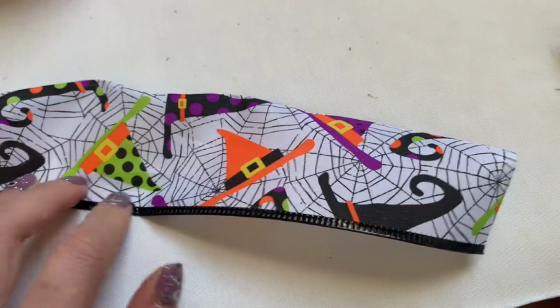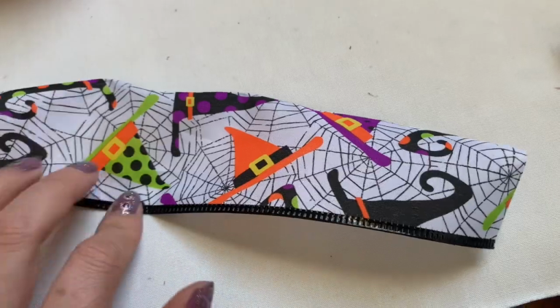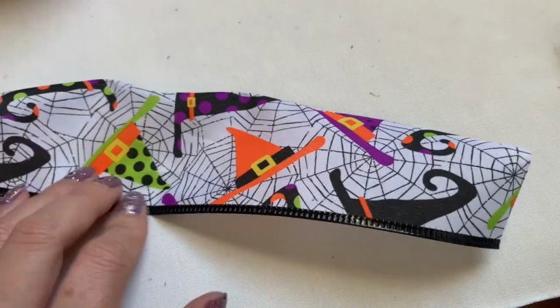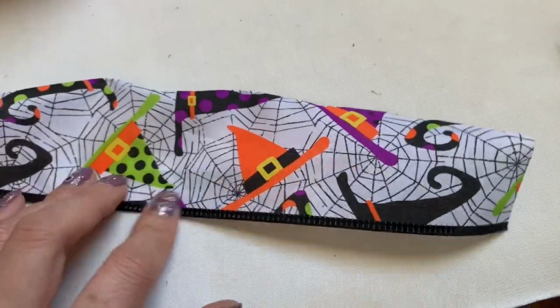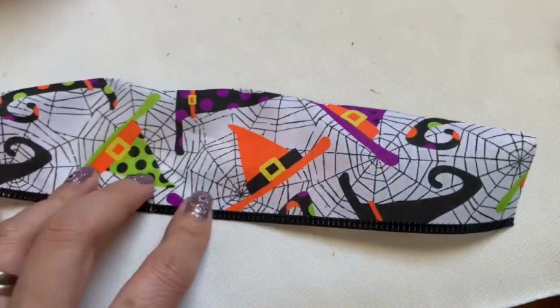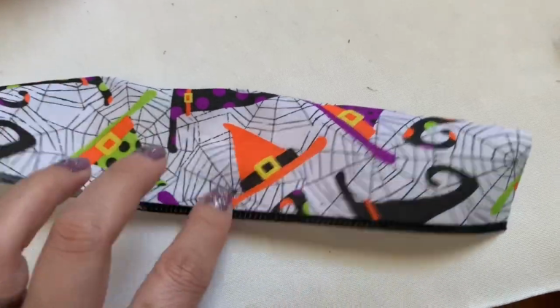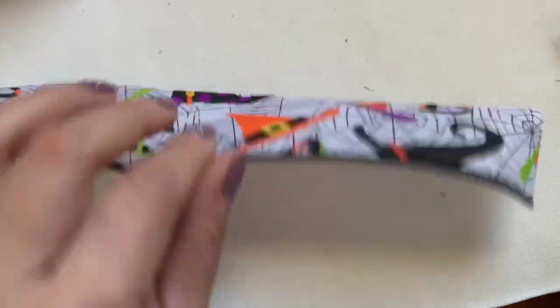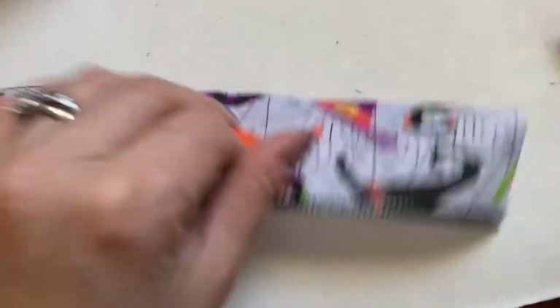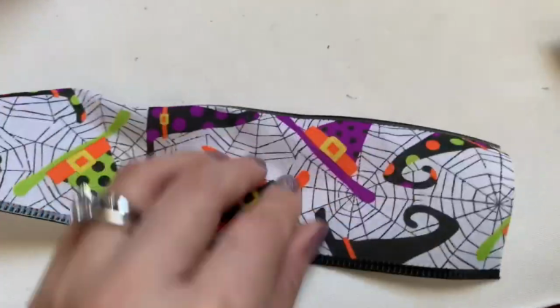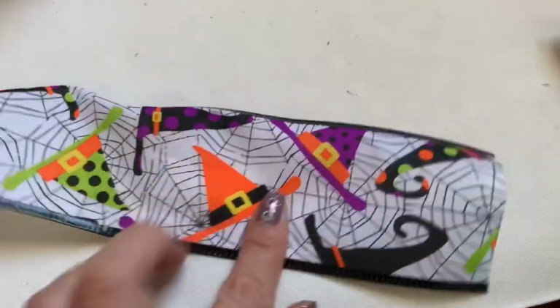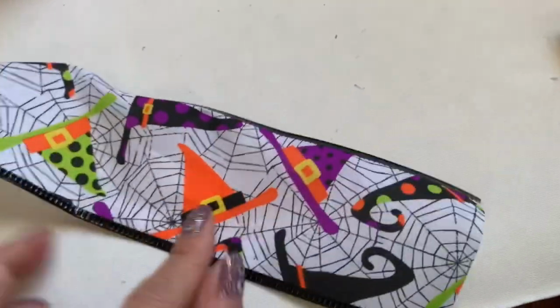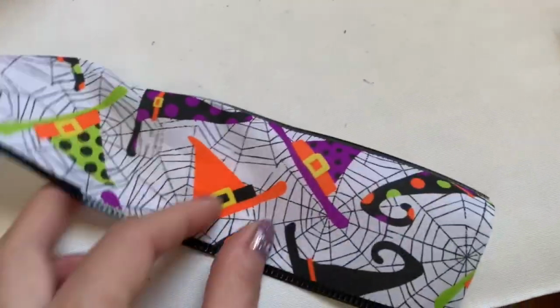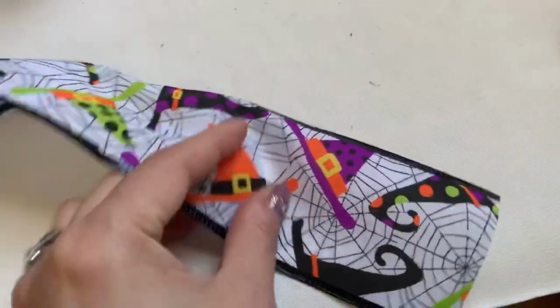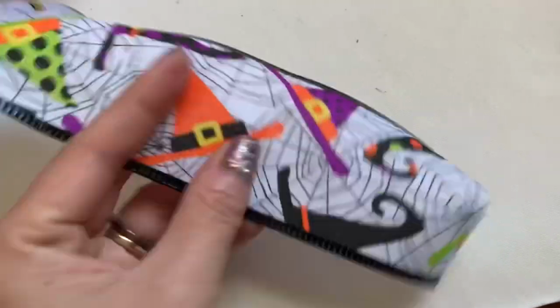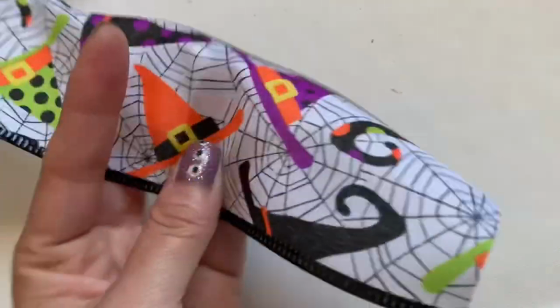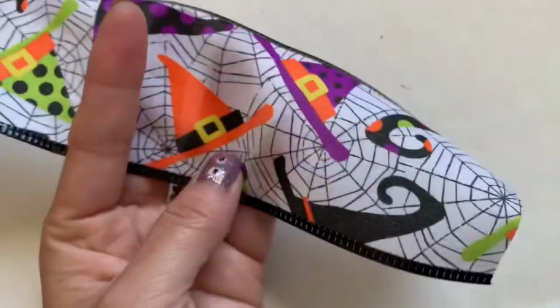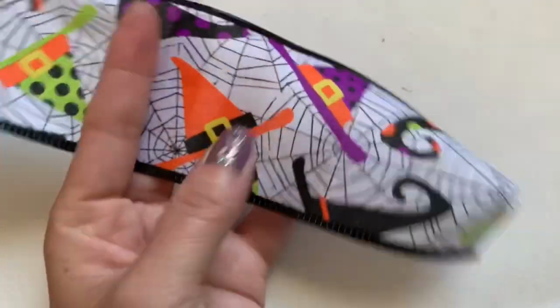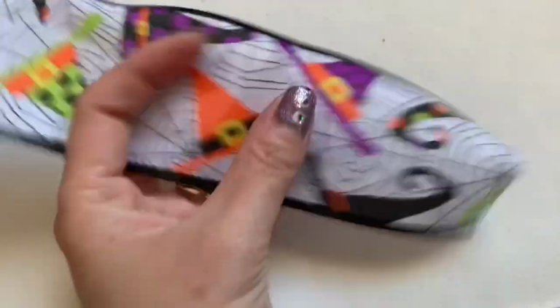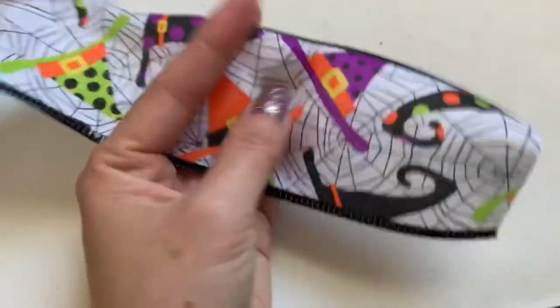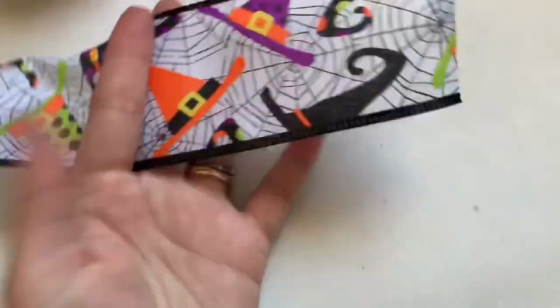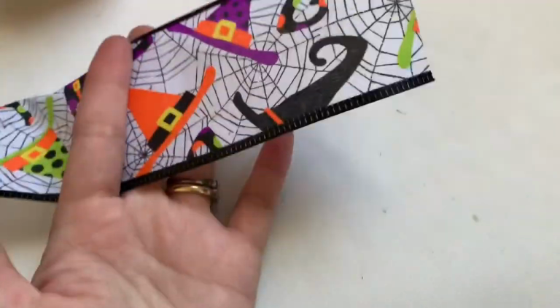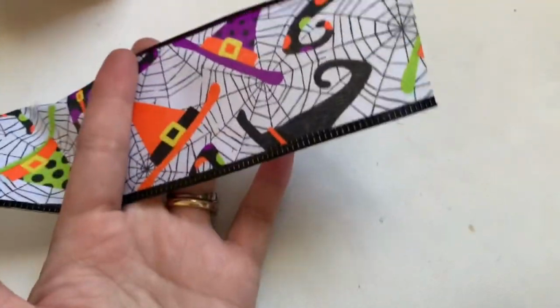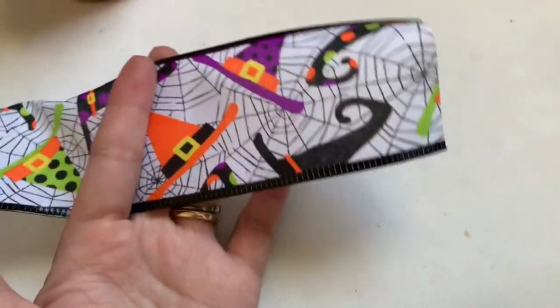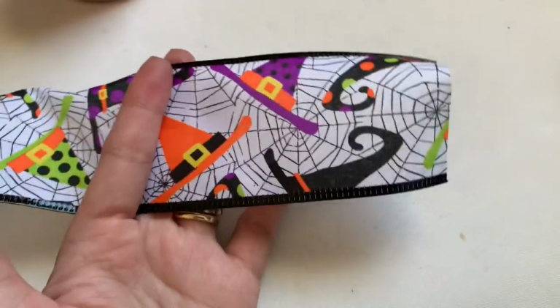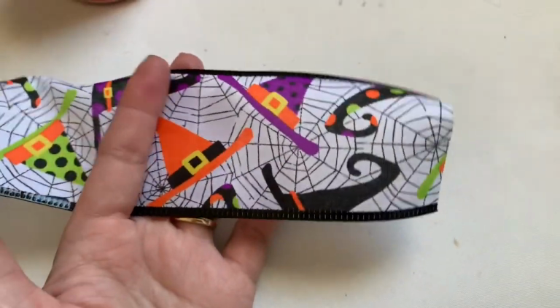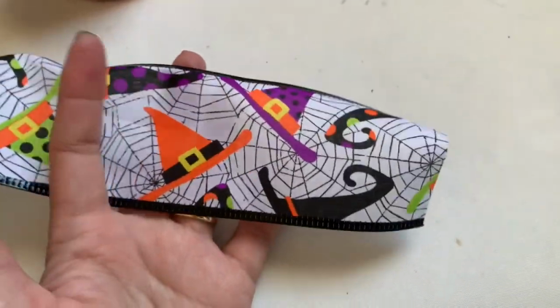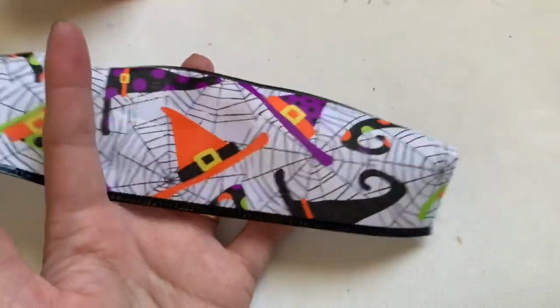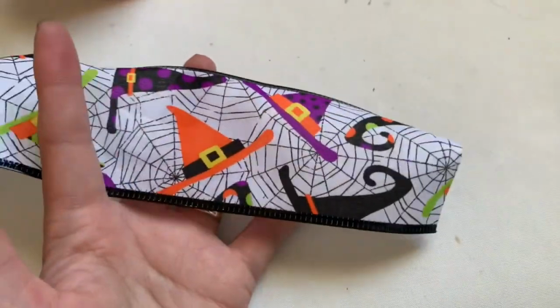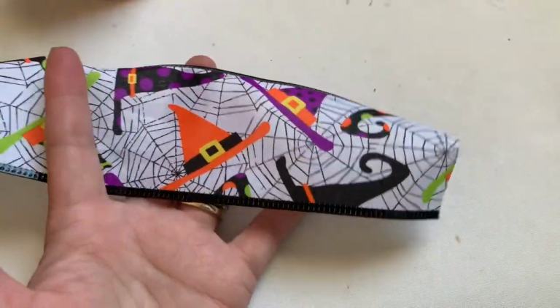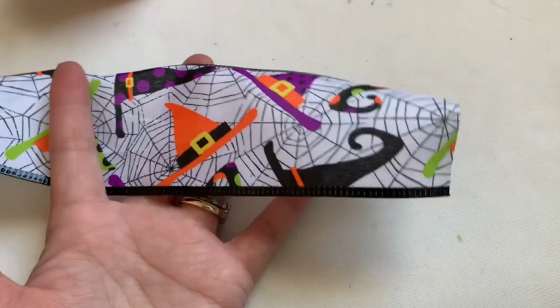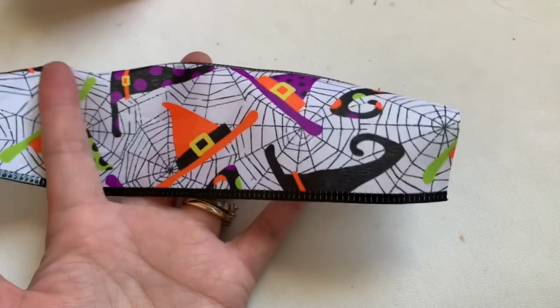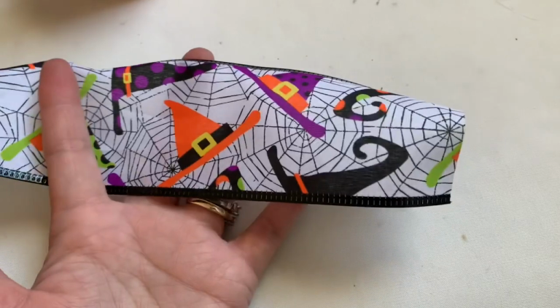Hi everyone, today I'm going to show you how to make the Halloween hair bow or hair flower.